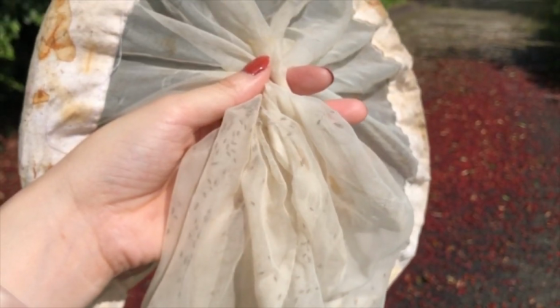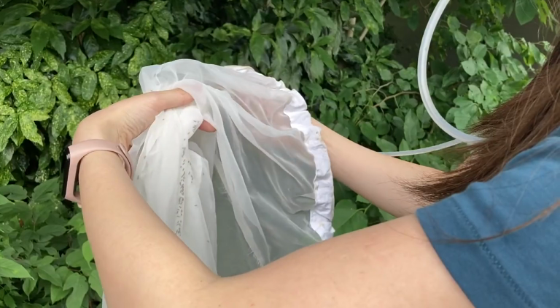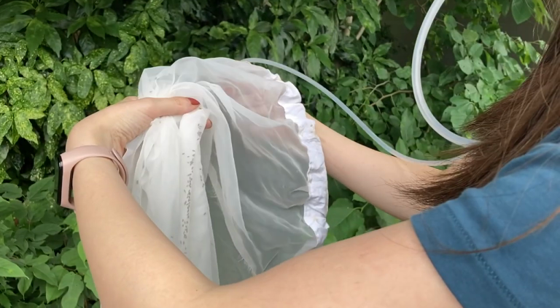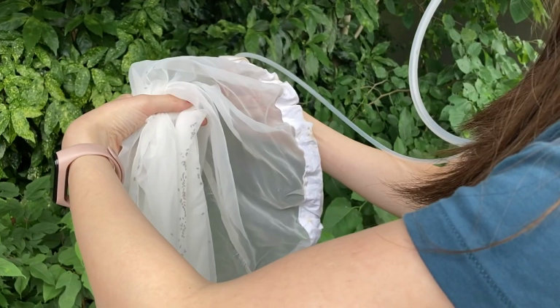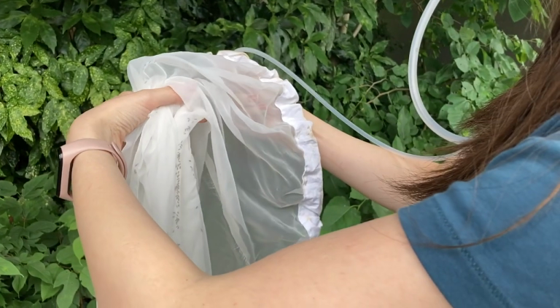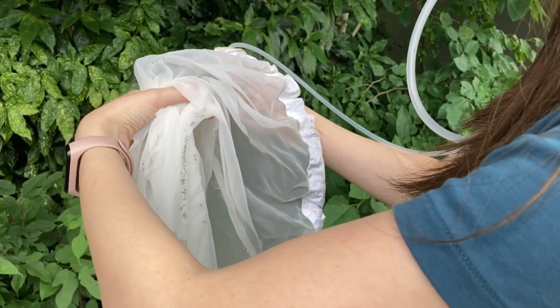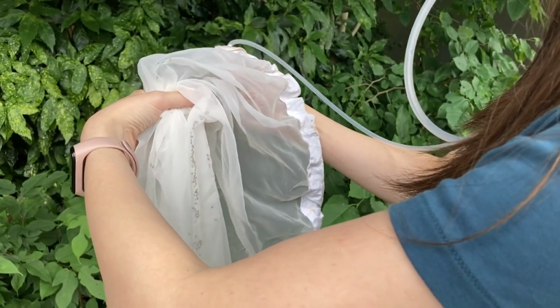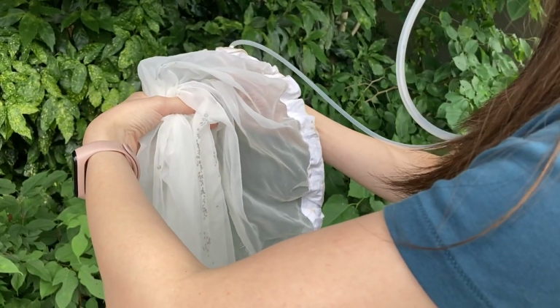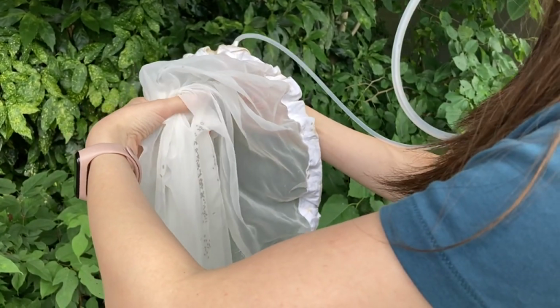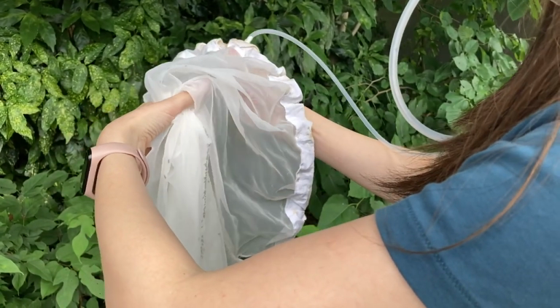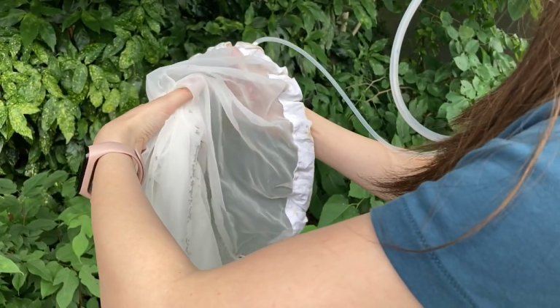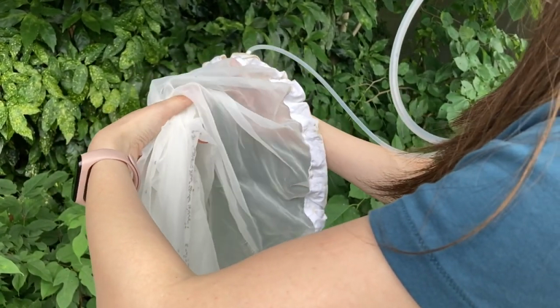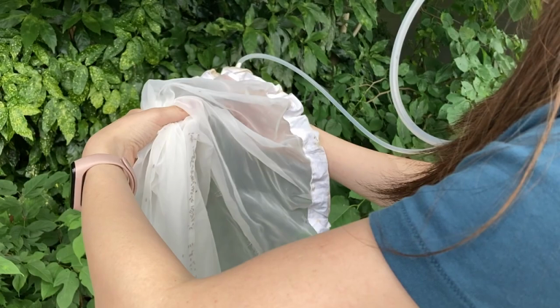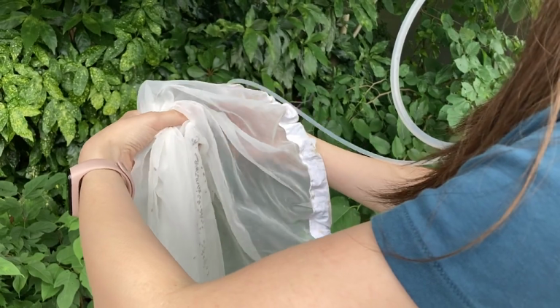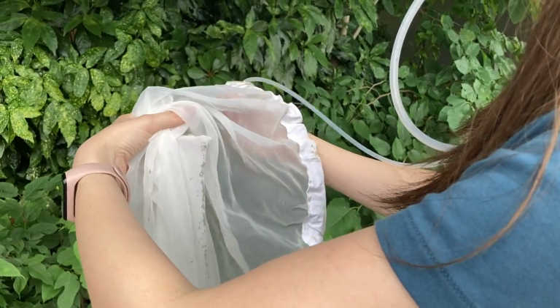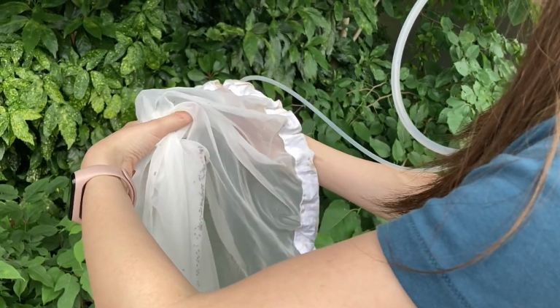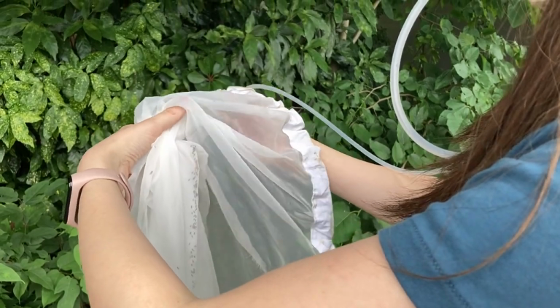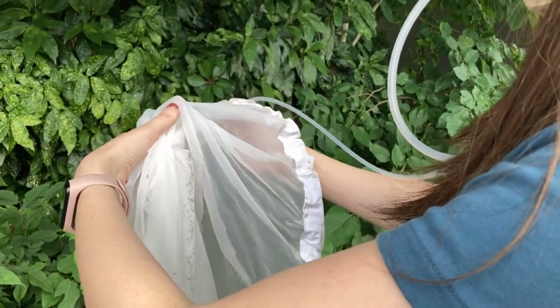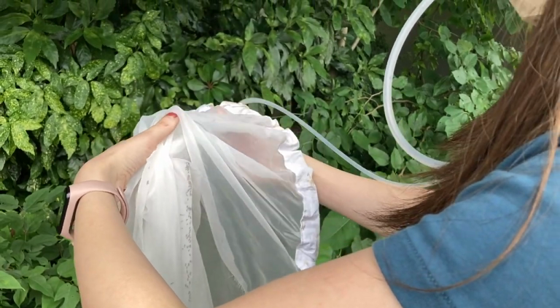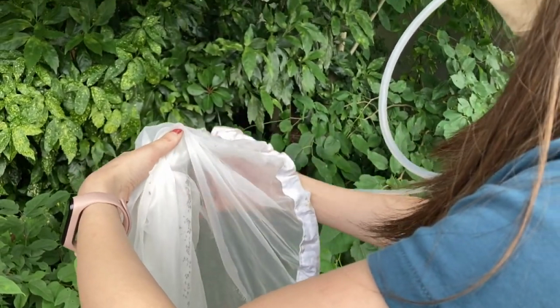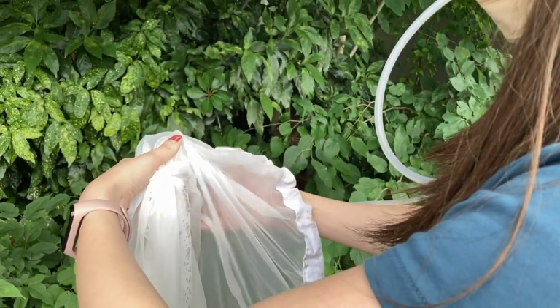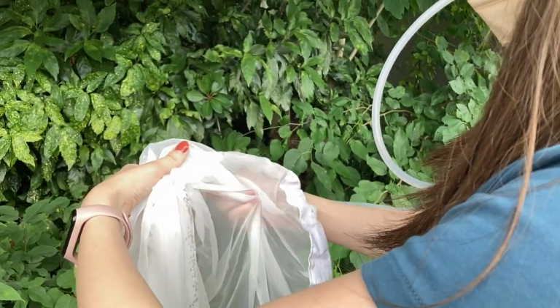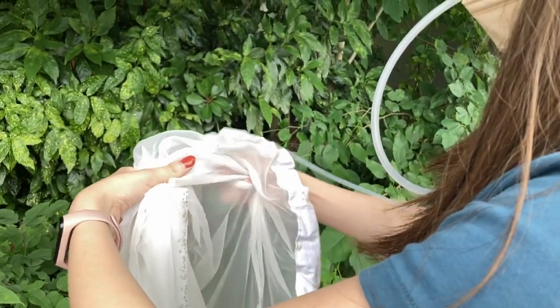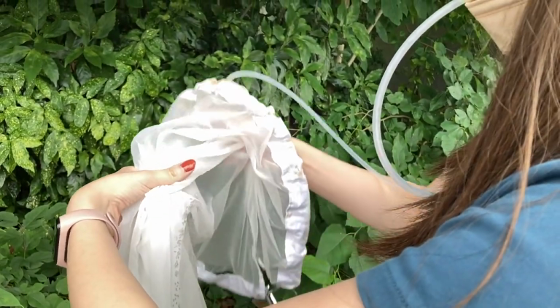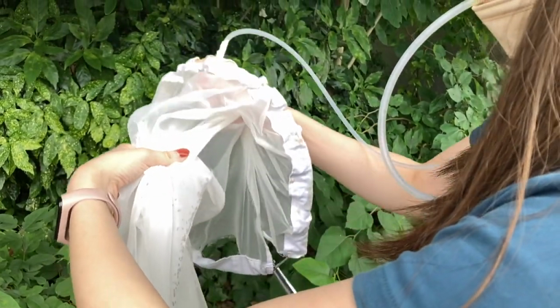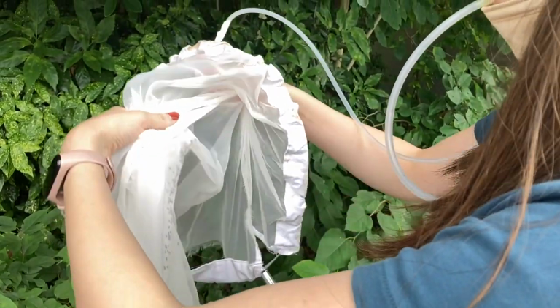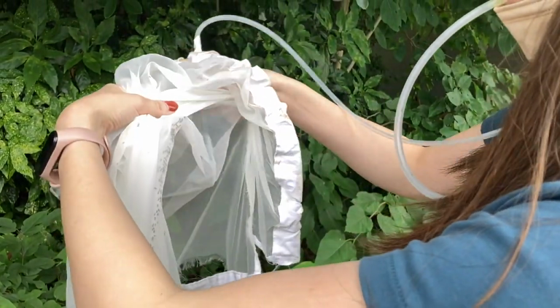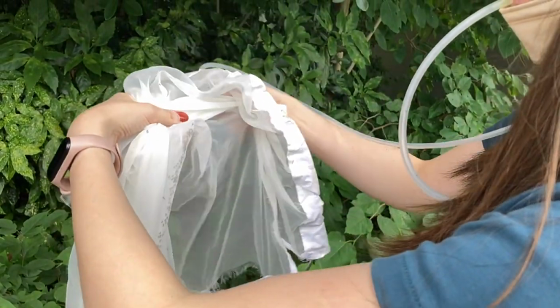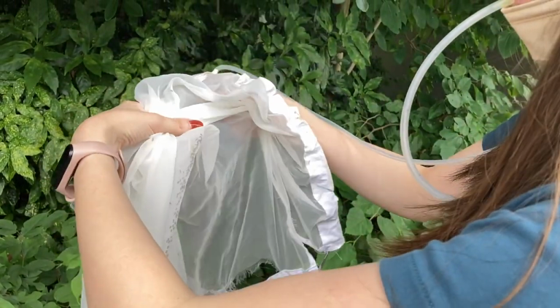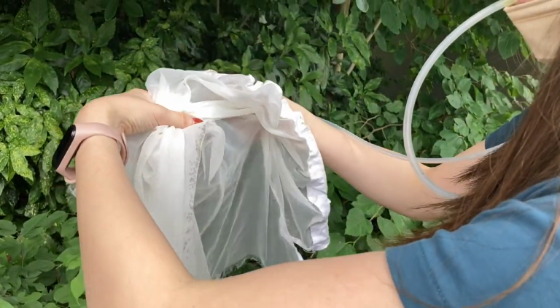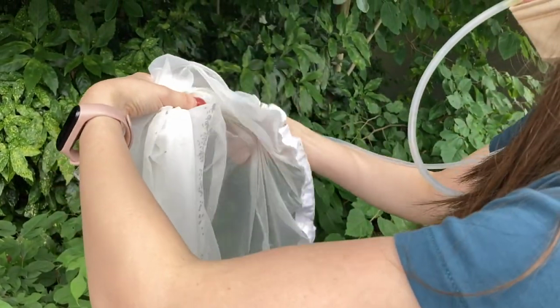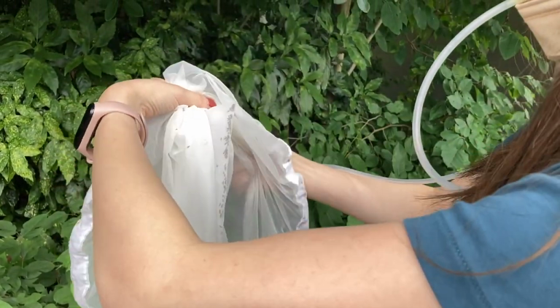Then, you can collect flies by using an aspirator with mesh to prevent them from being sucked, and collect them in a container.